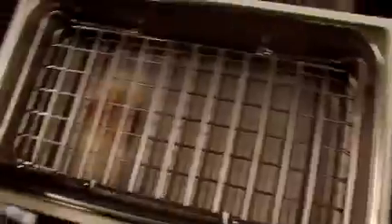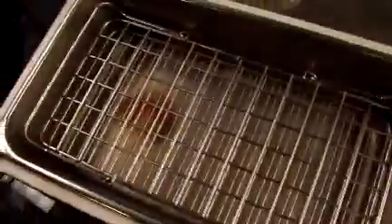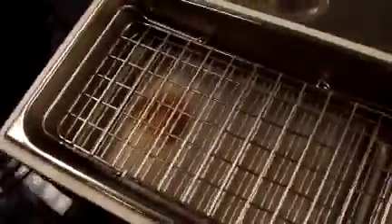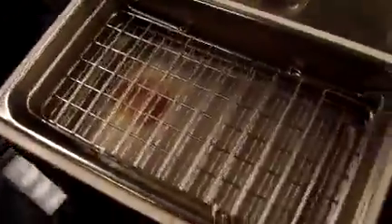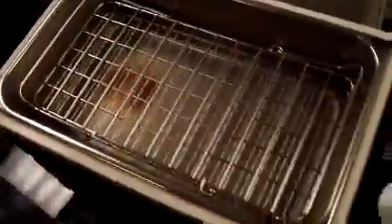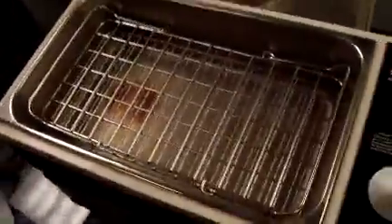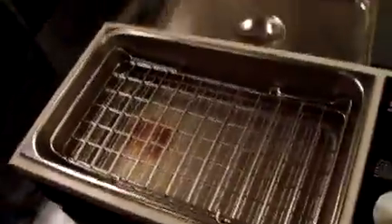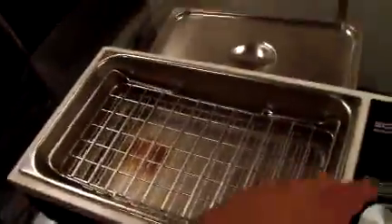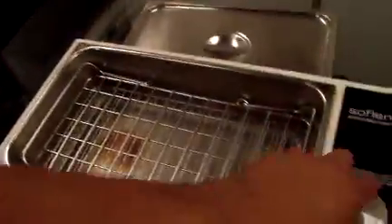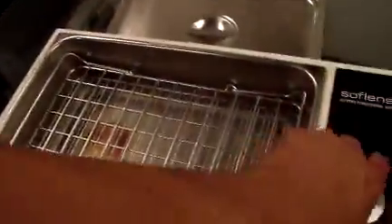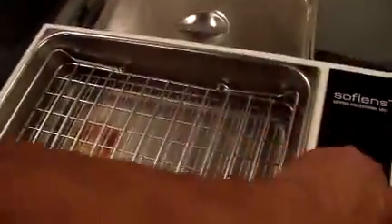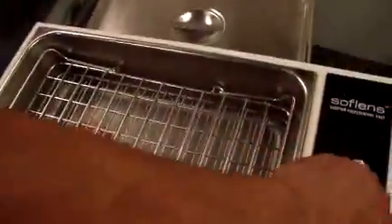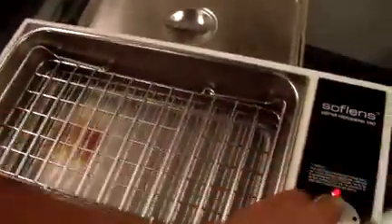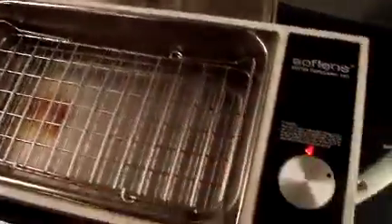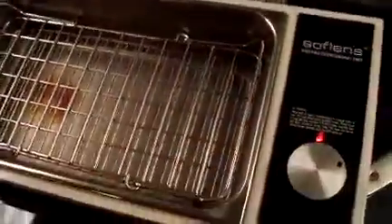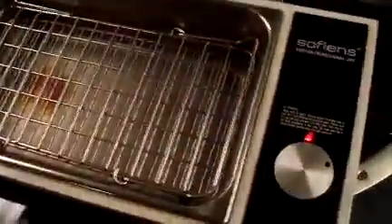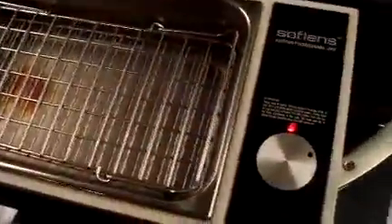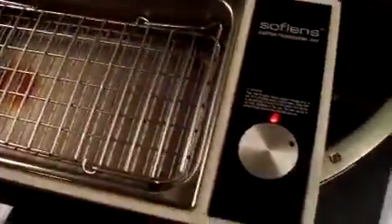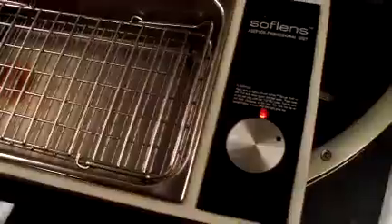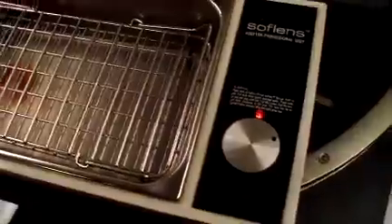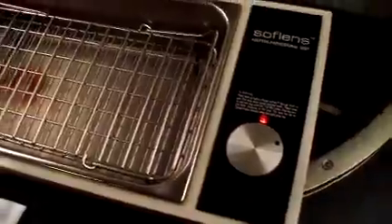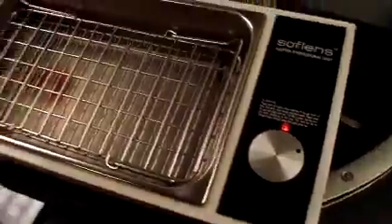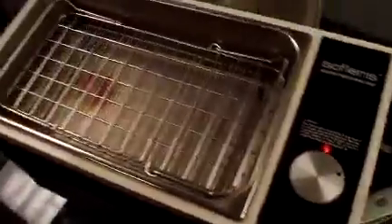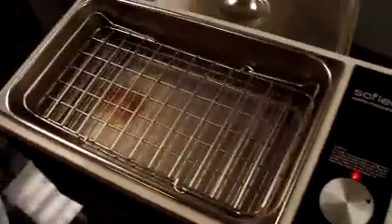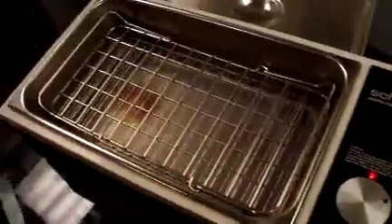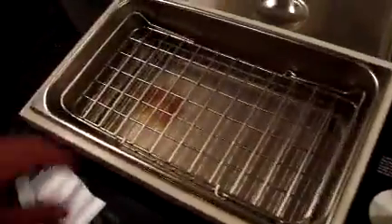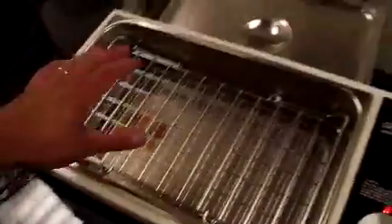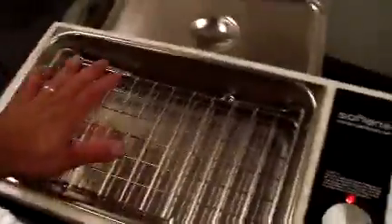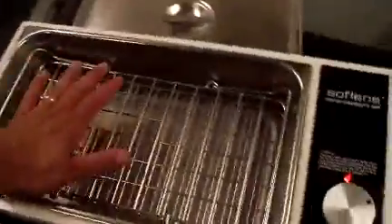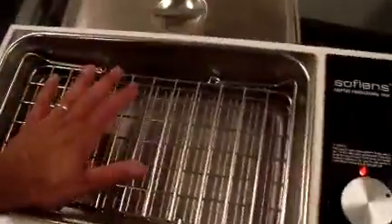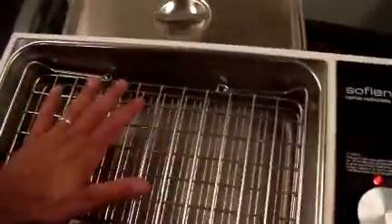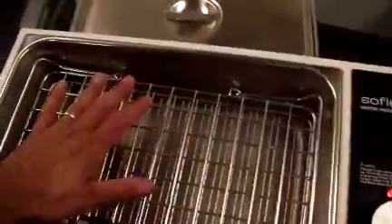It has its rack in it. It does power on. It does heat up.